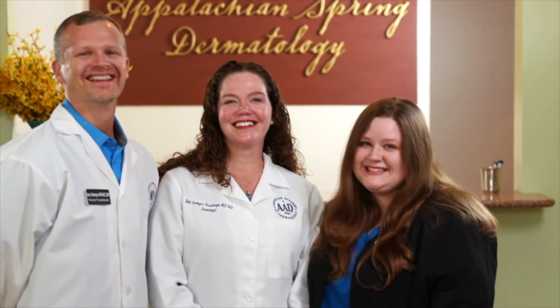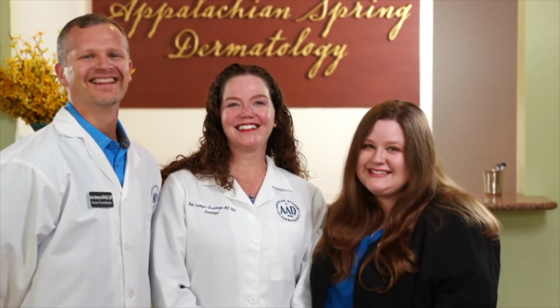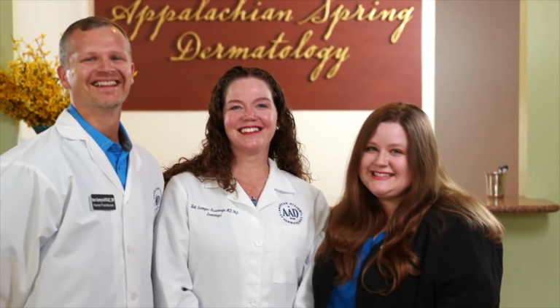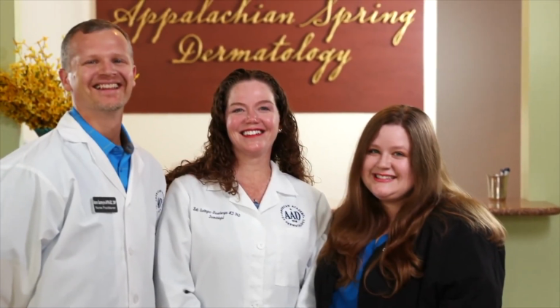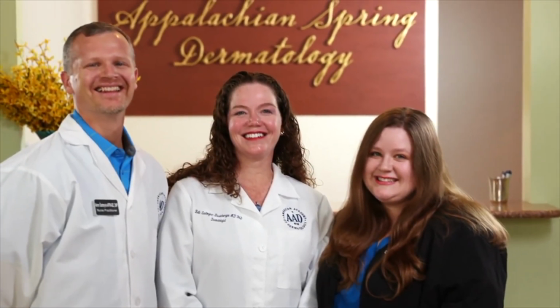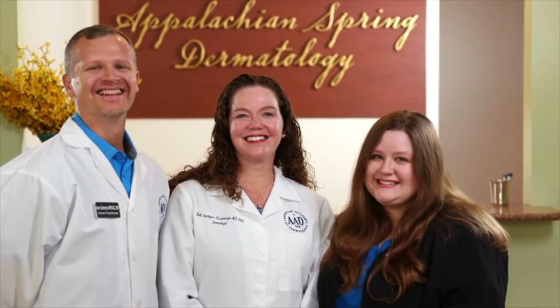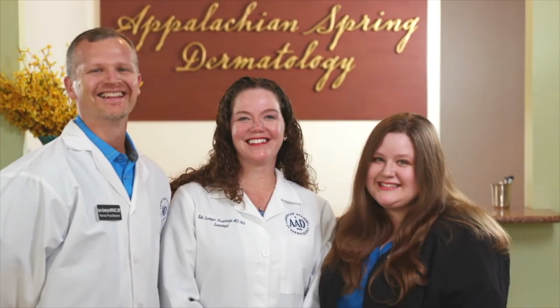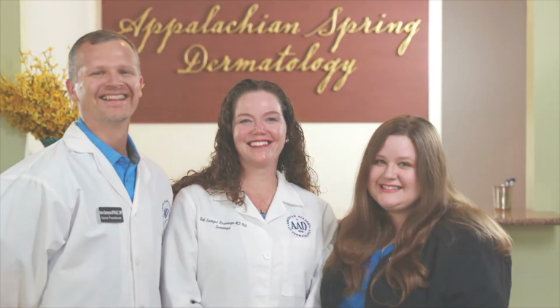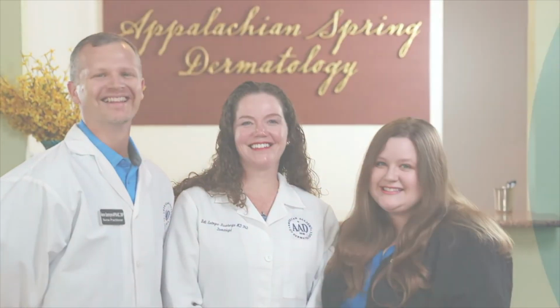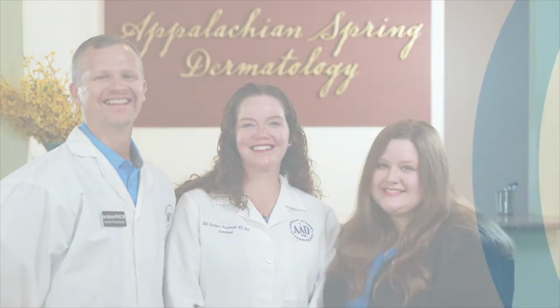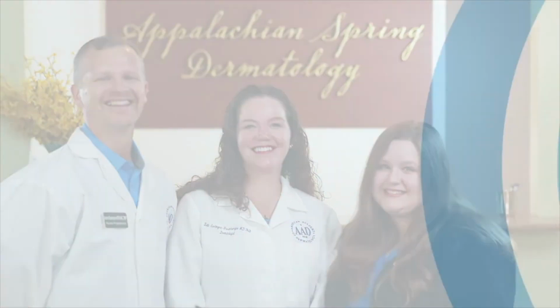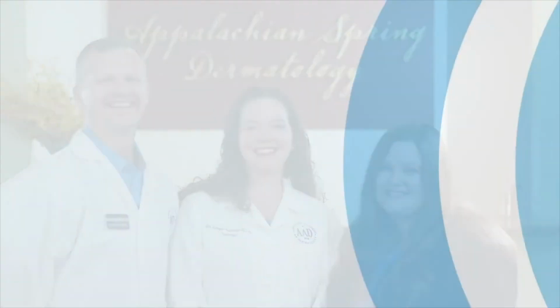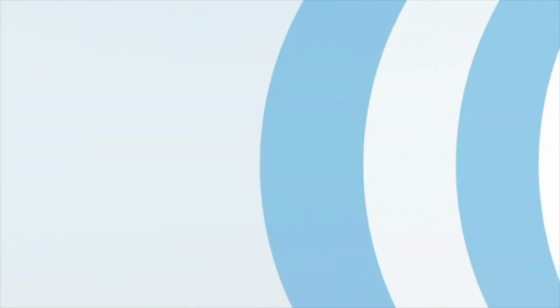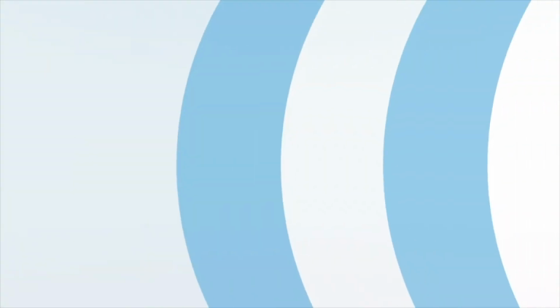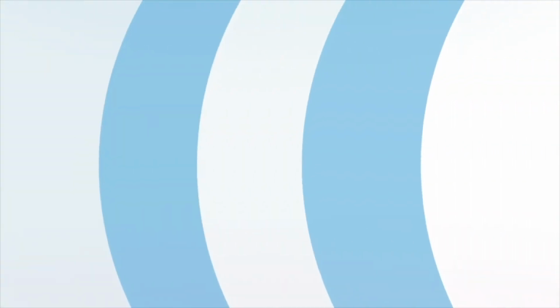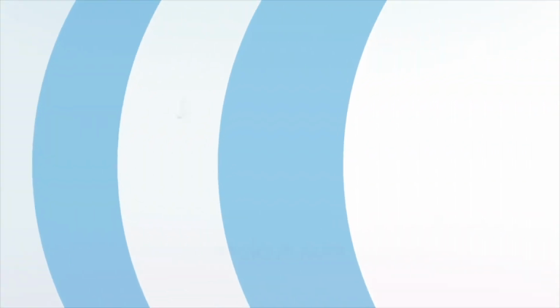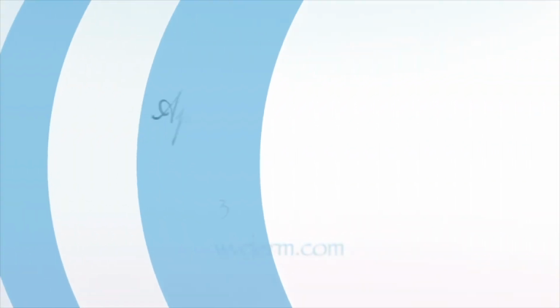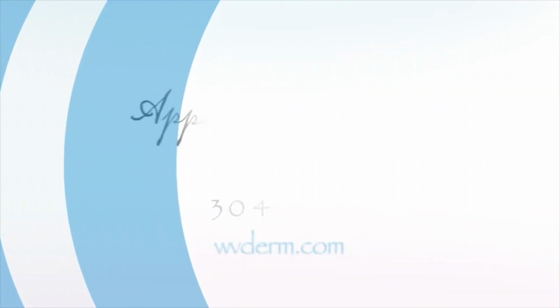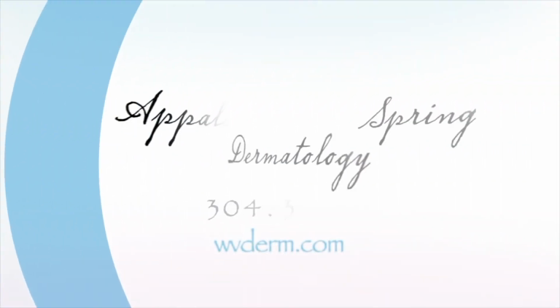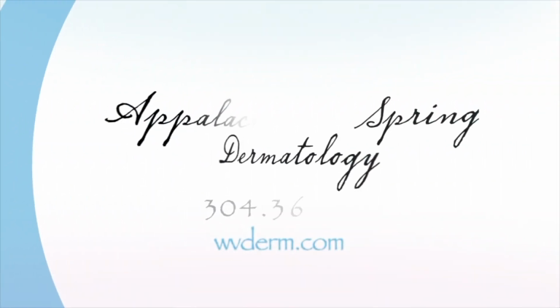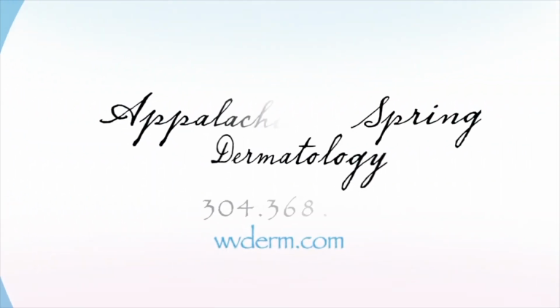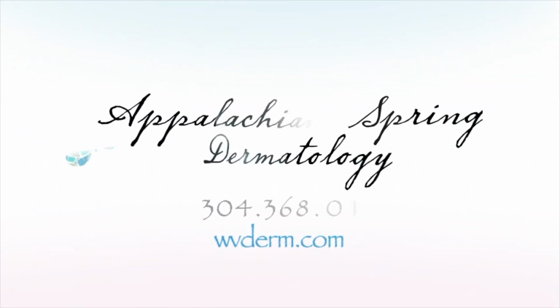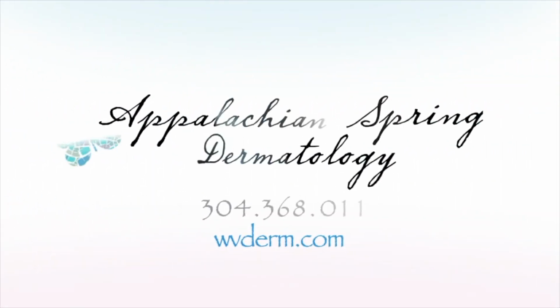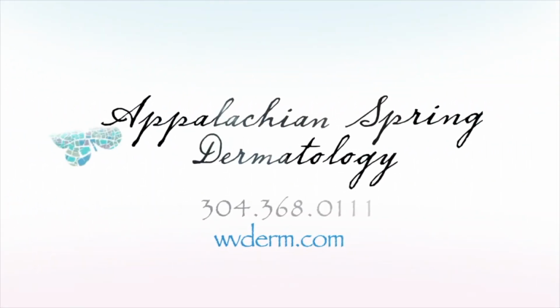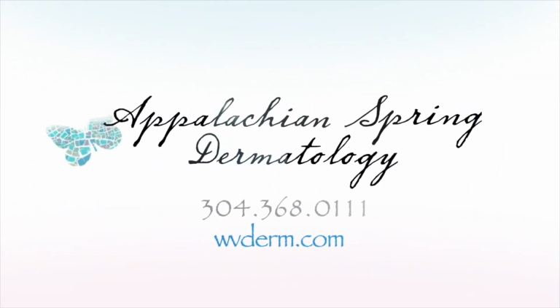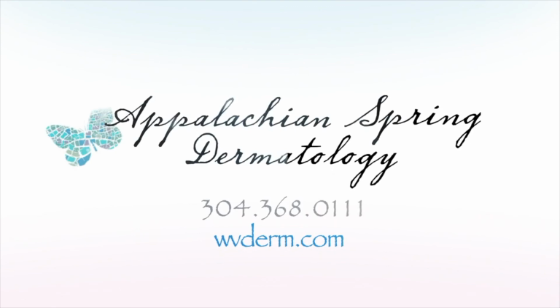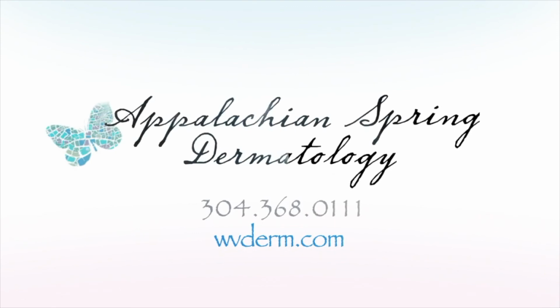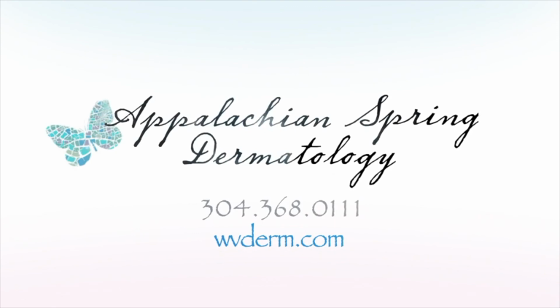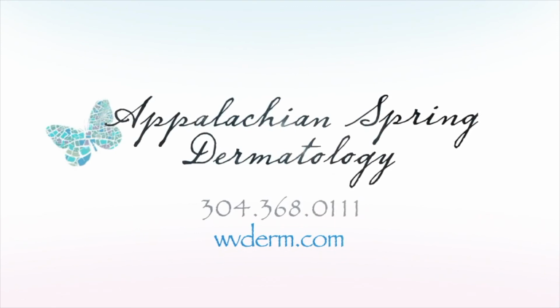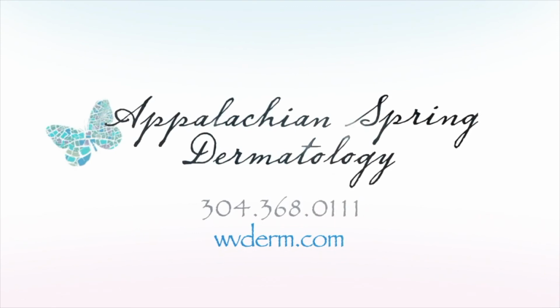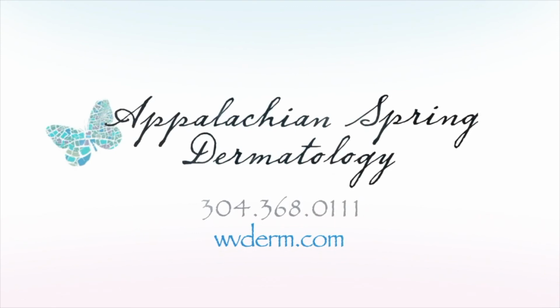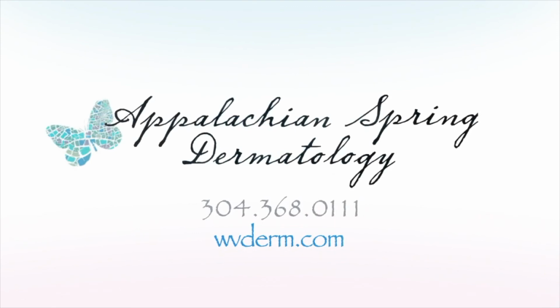Call for an appointment today and learn more by going to our website at wvderm.com.